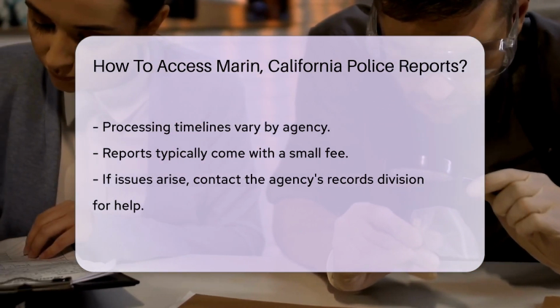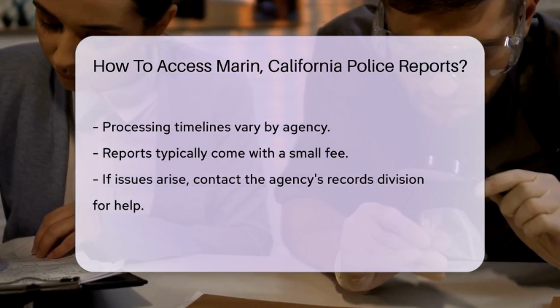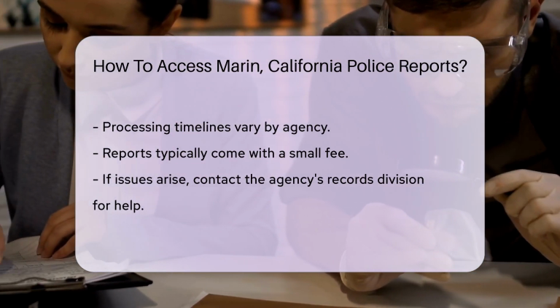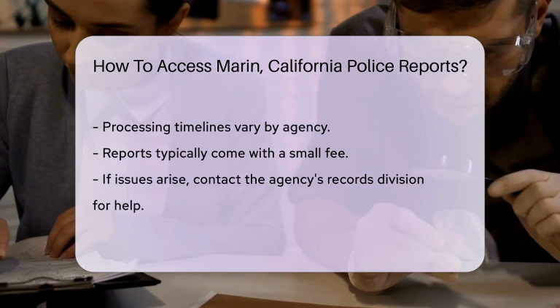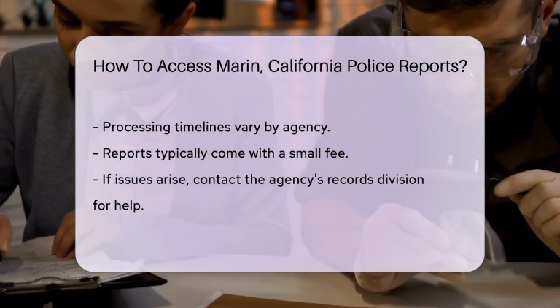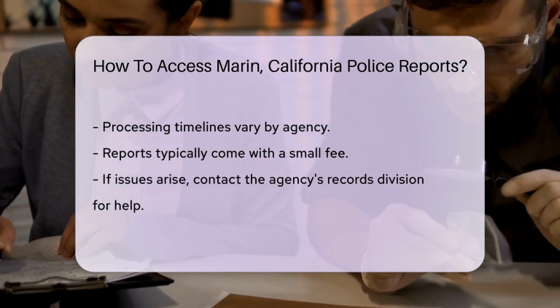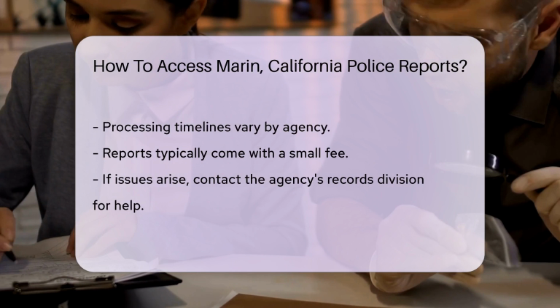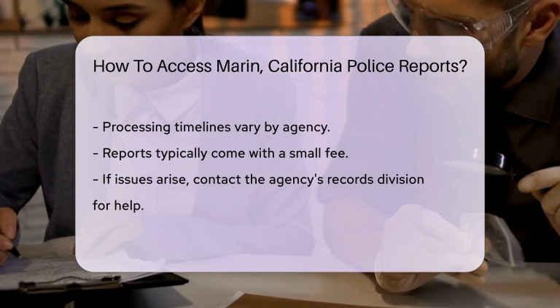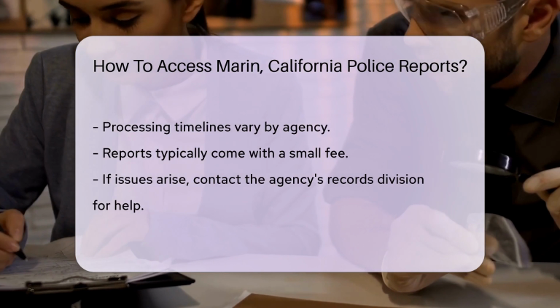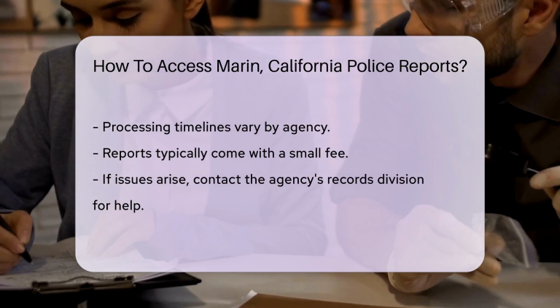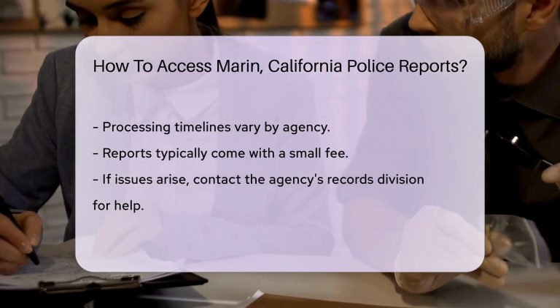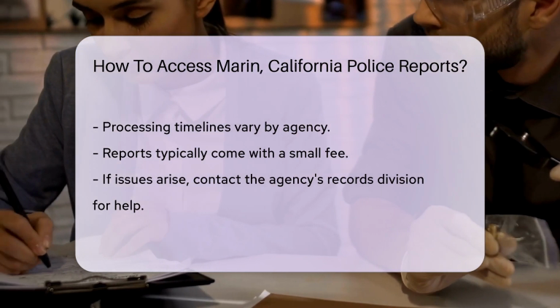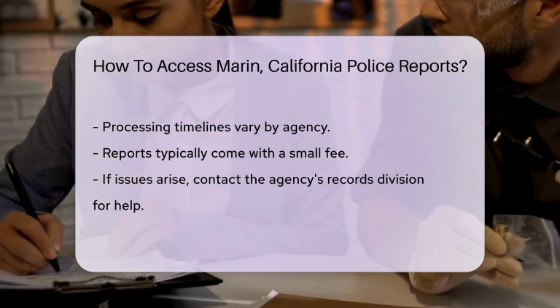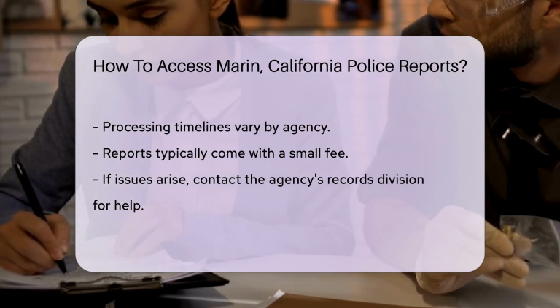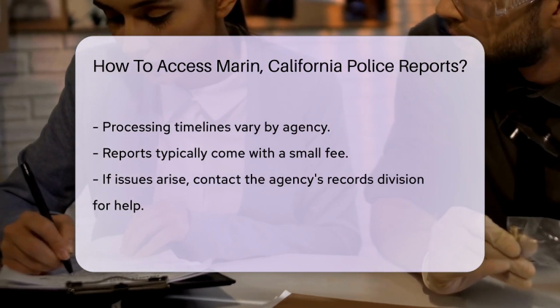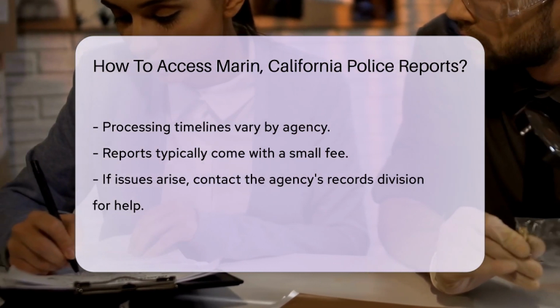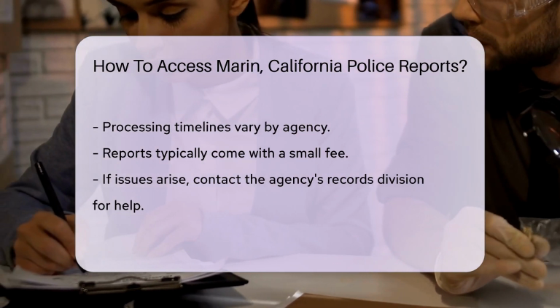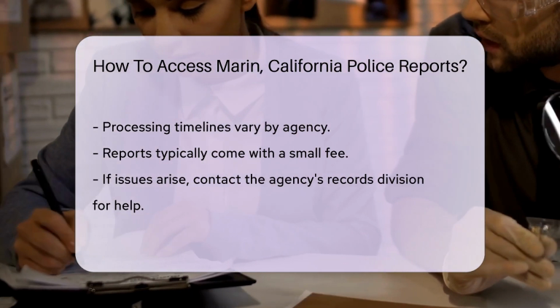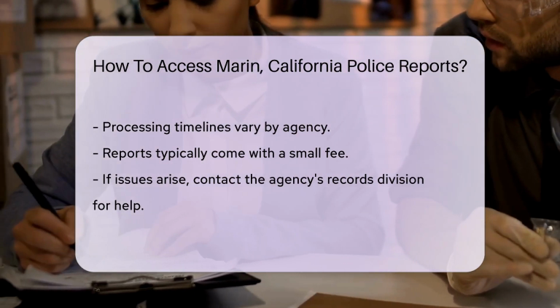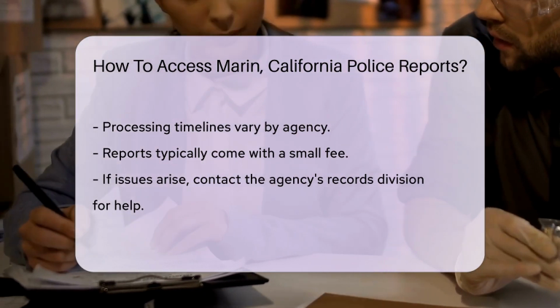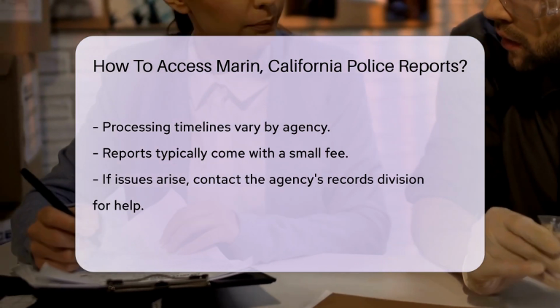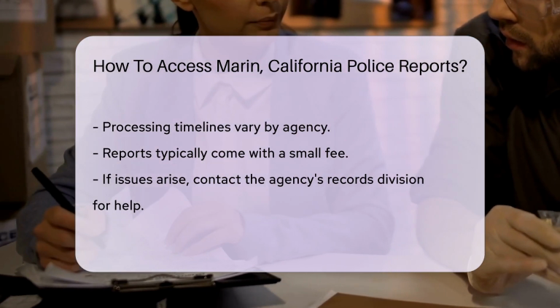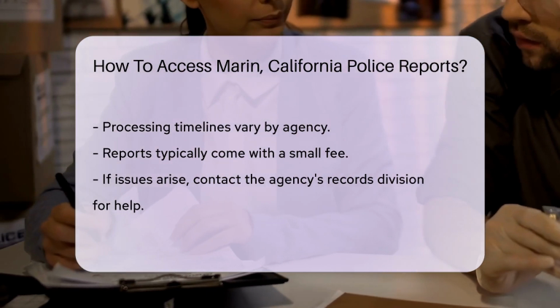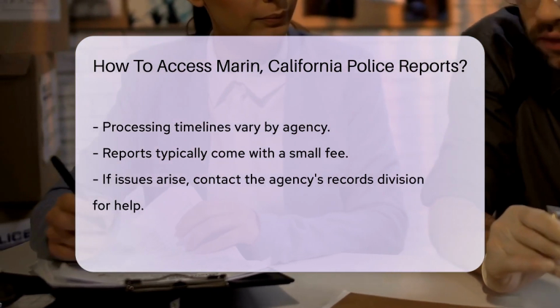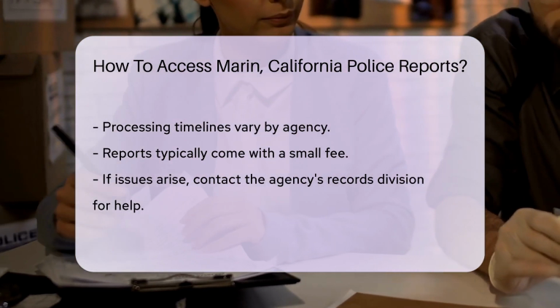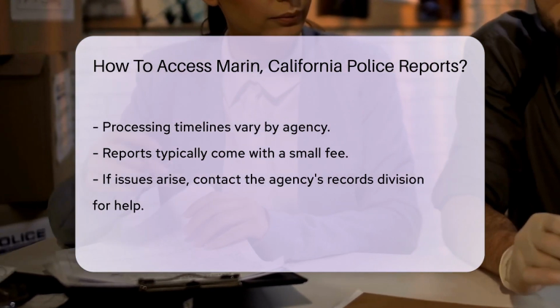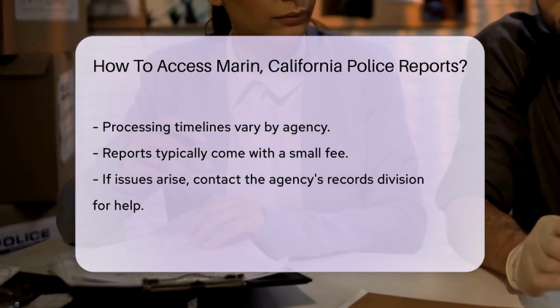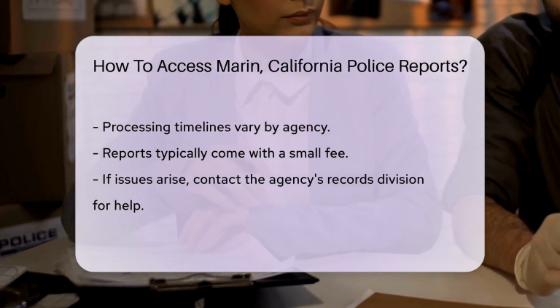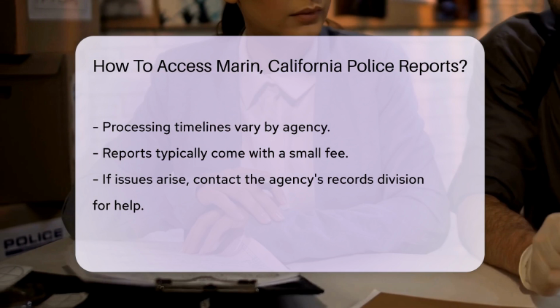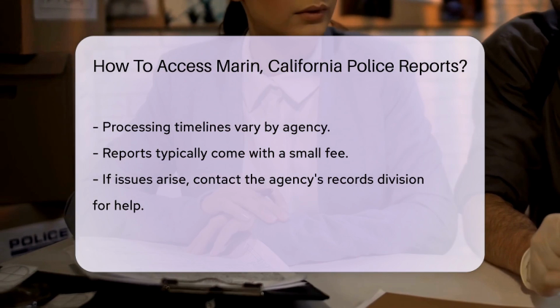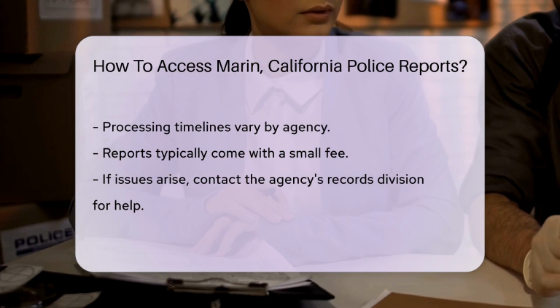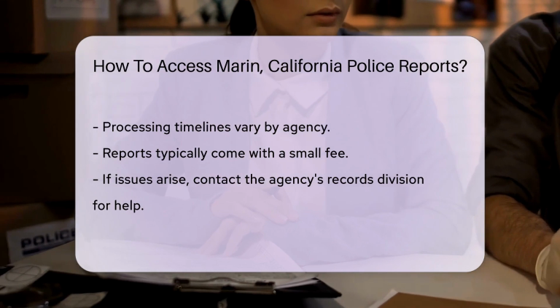Patience is a virtue. After submitting the form, there may be a processing period. Each agency has its own timeline, so give it some time.